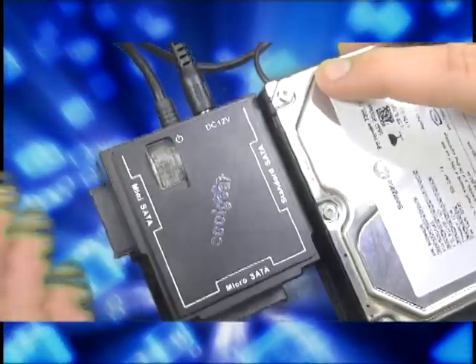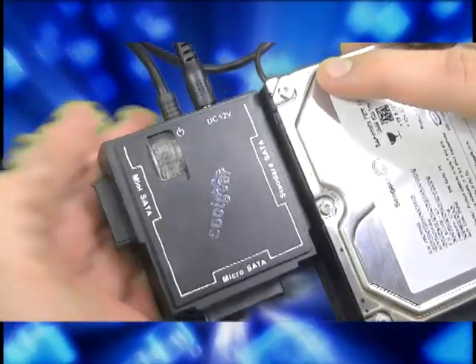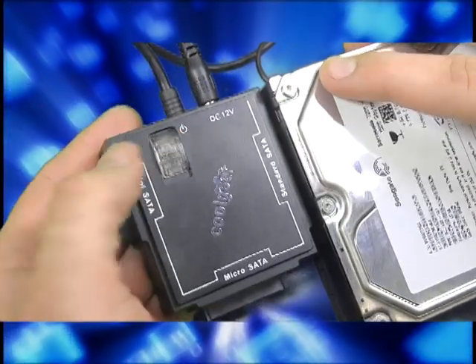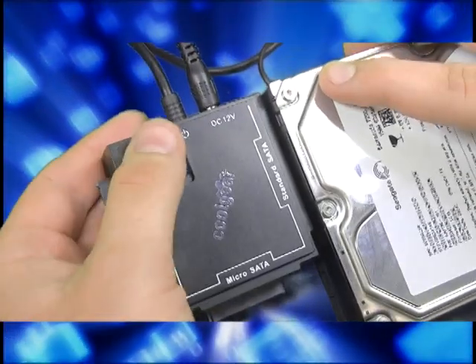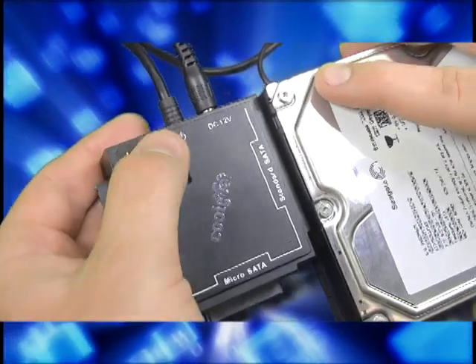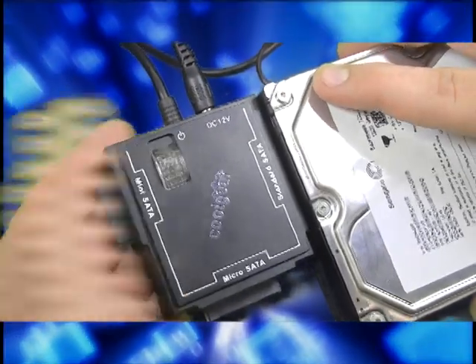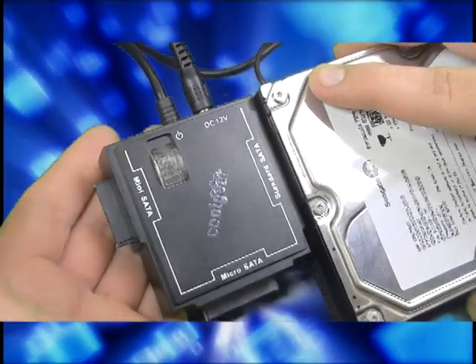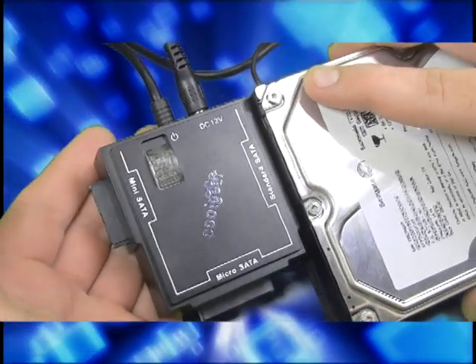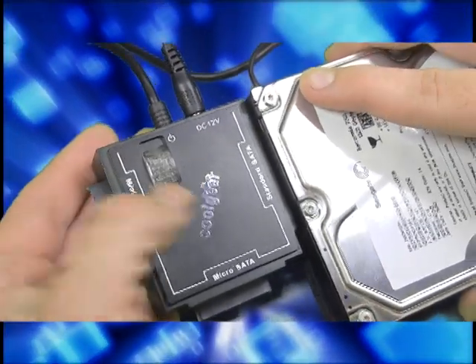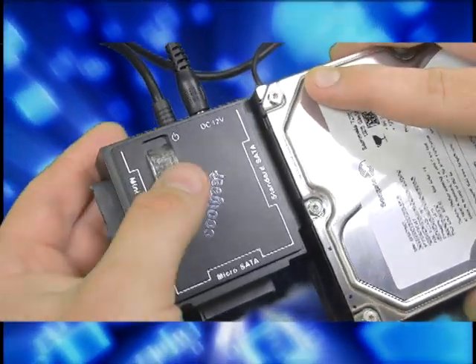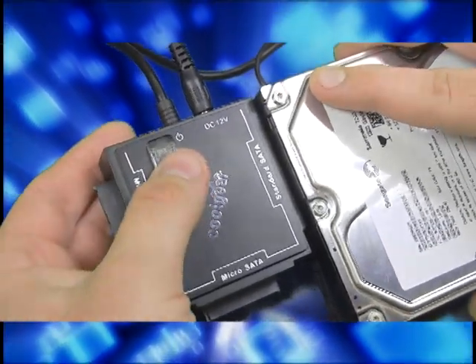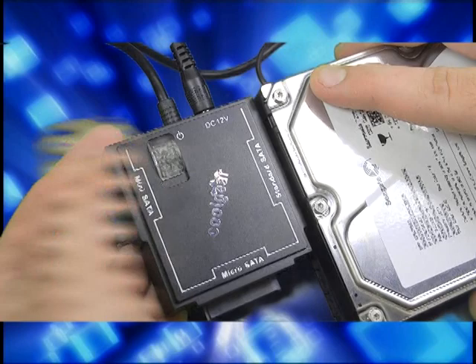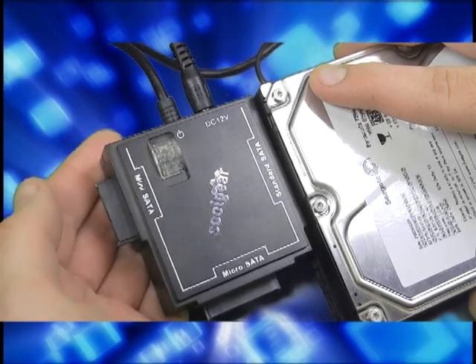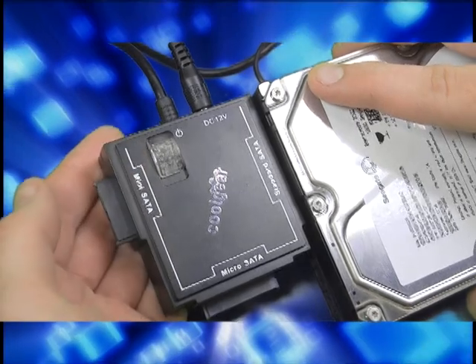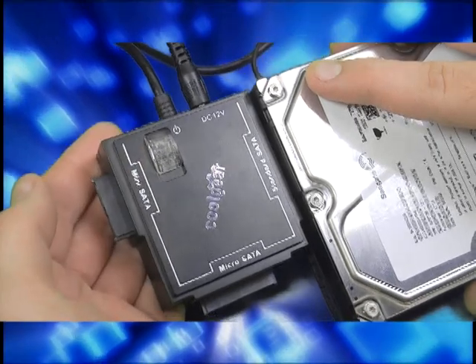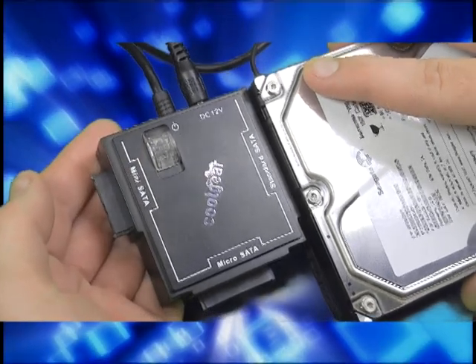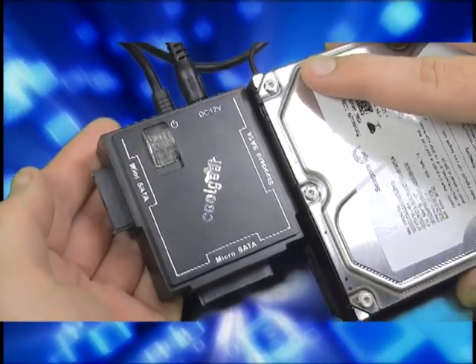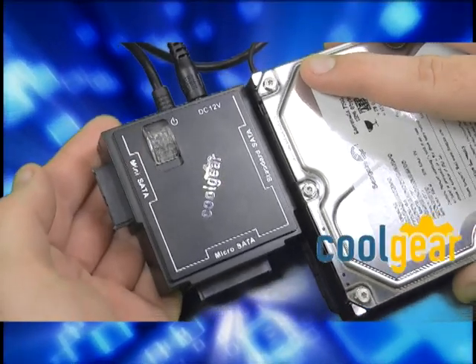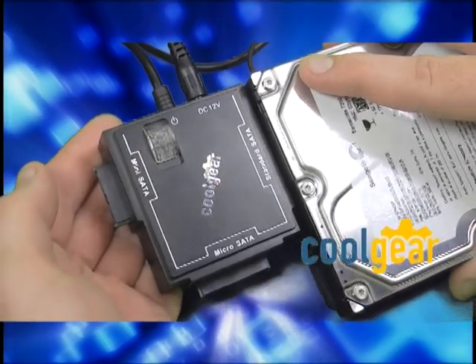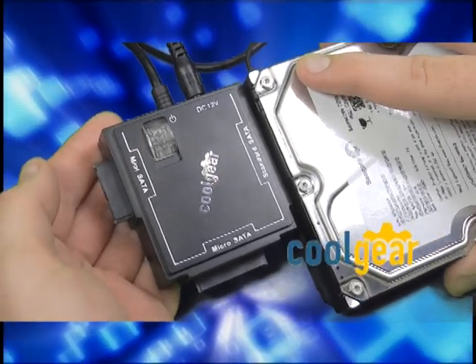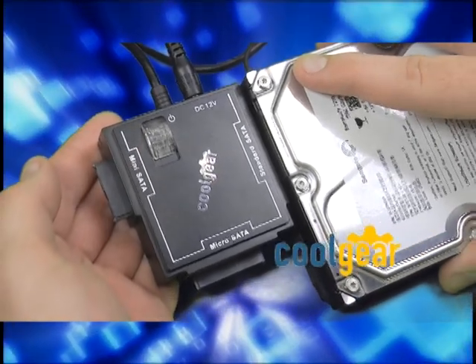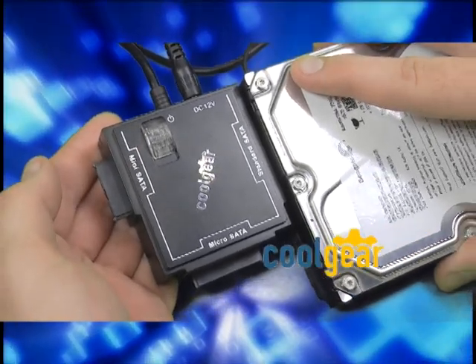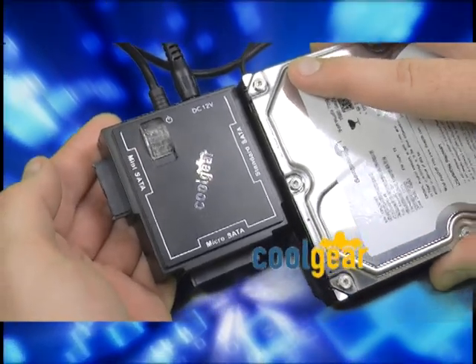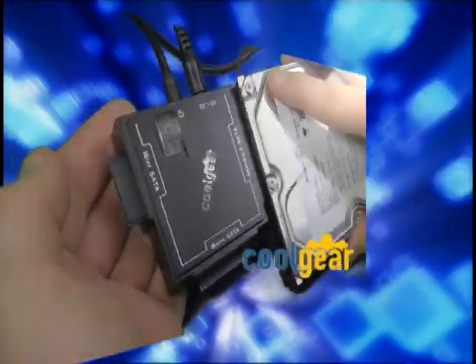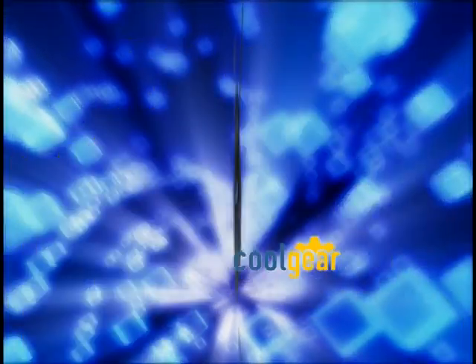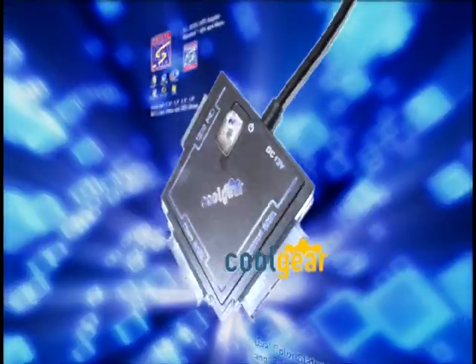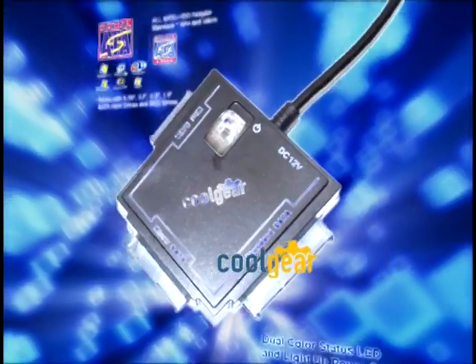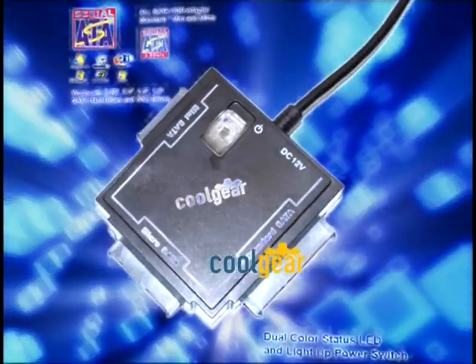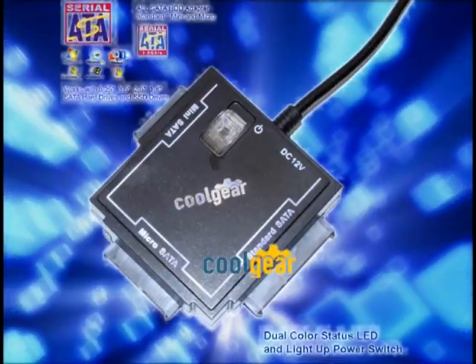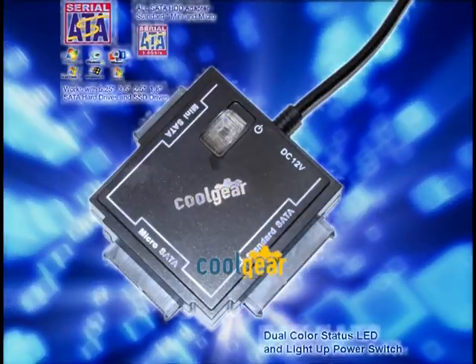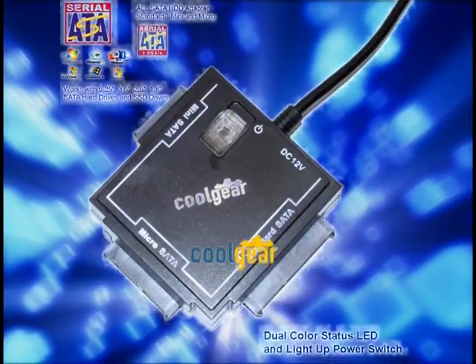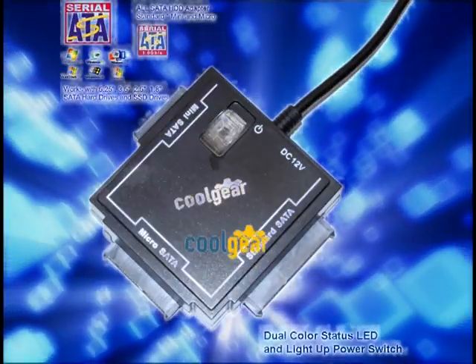Comes with a simple and easy to use on-off power switch with integrated status LED.